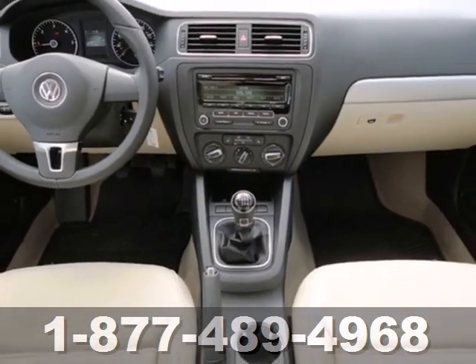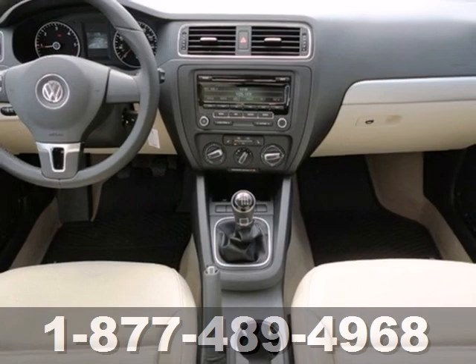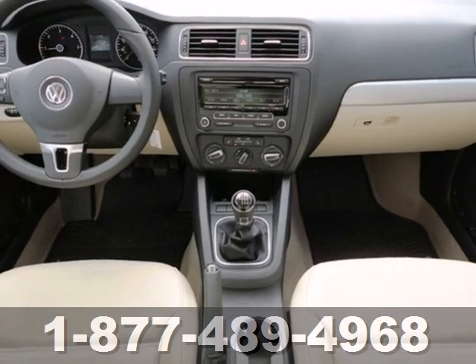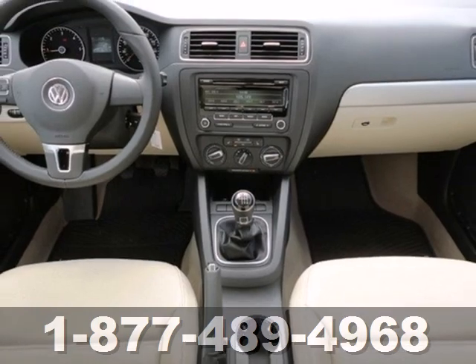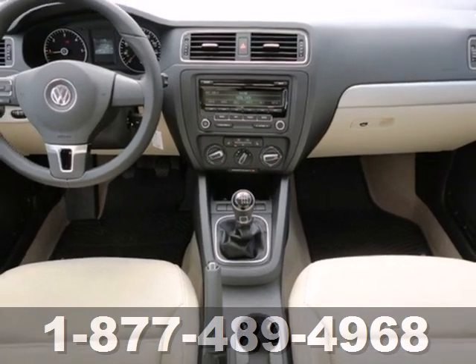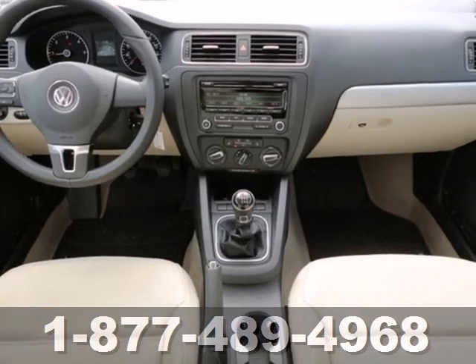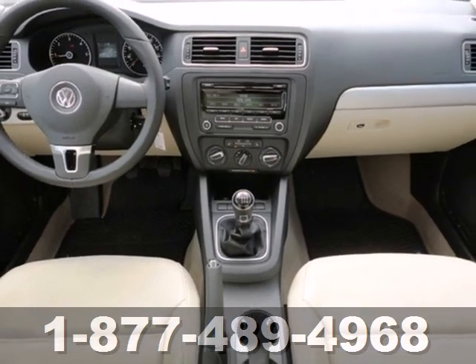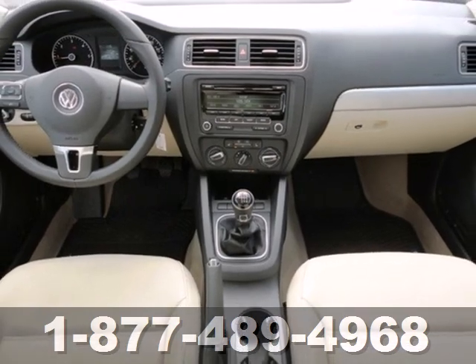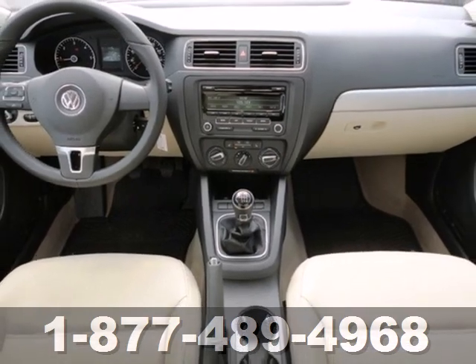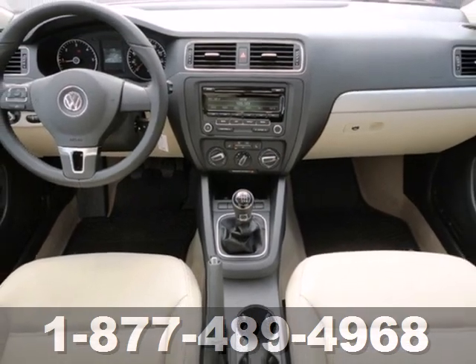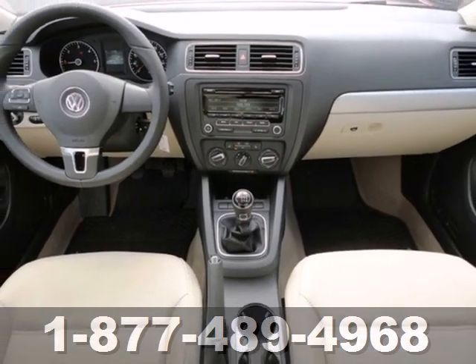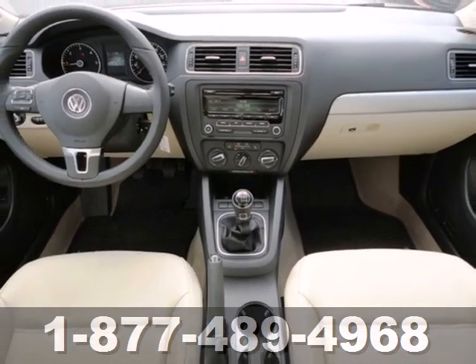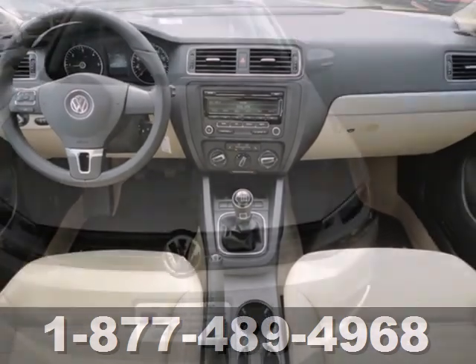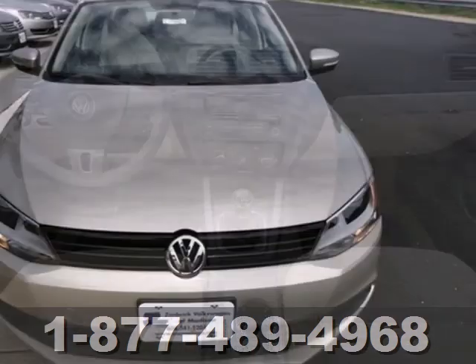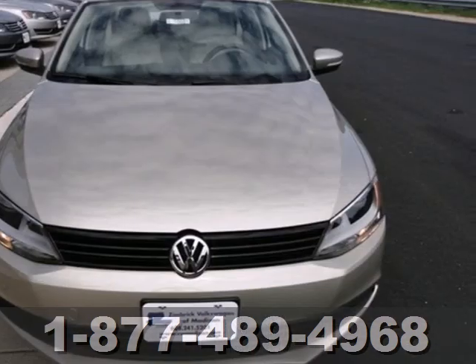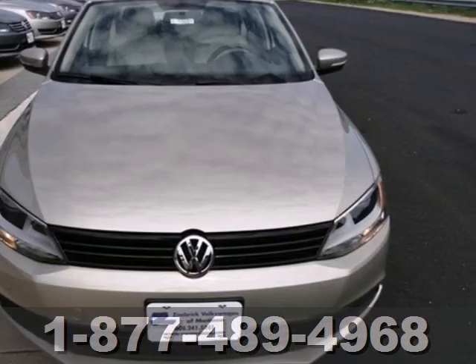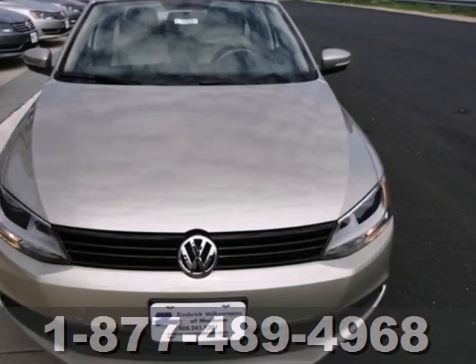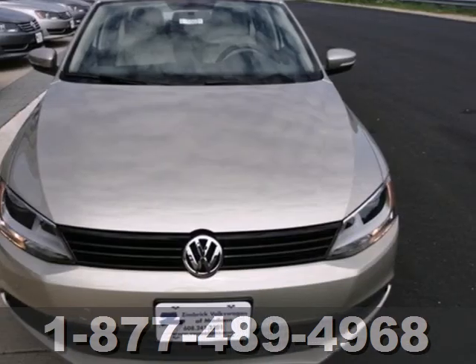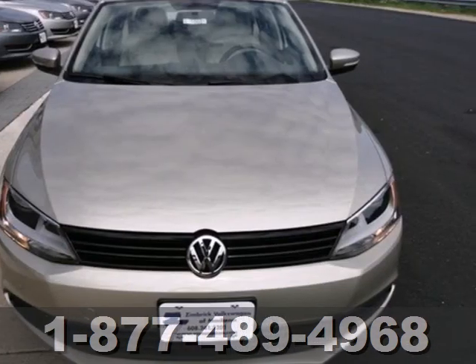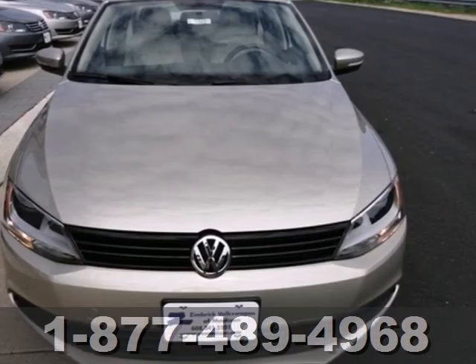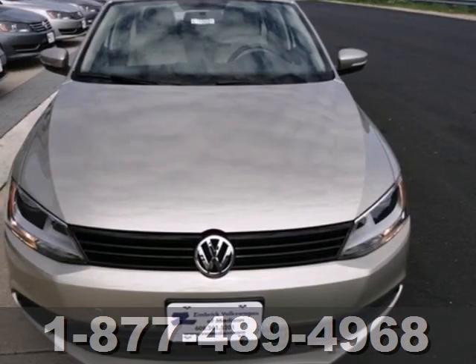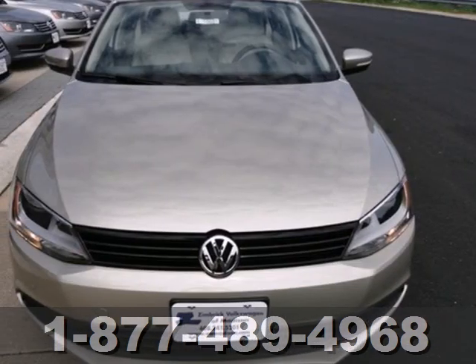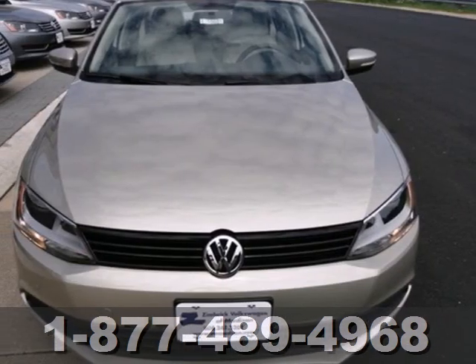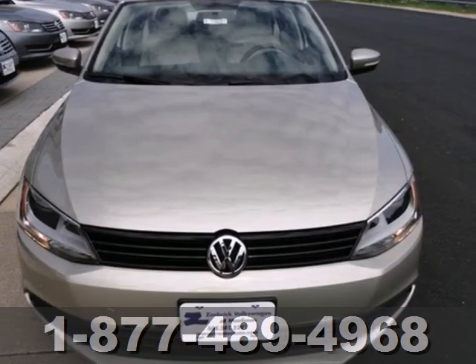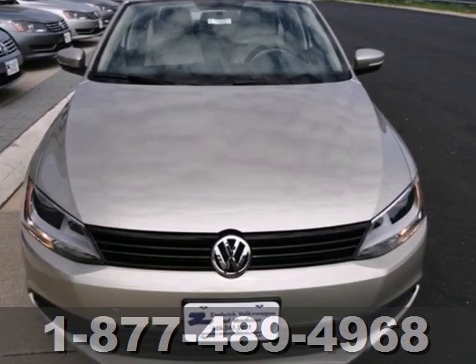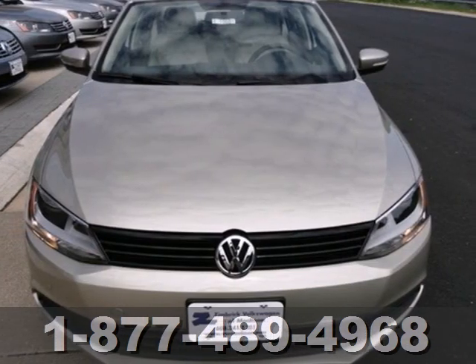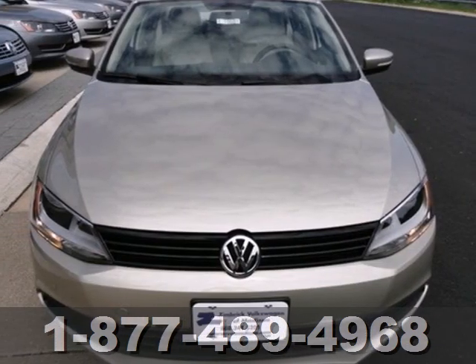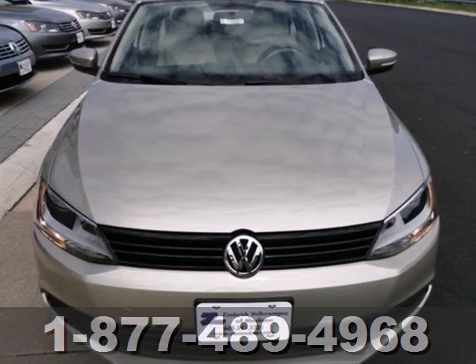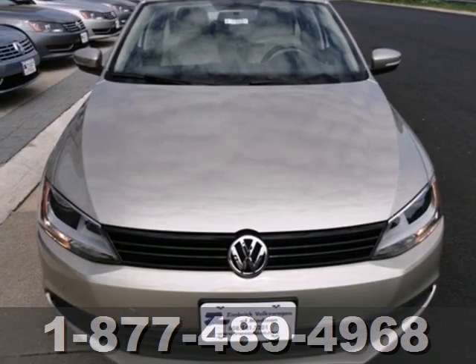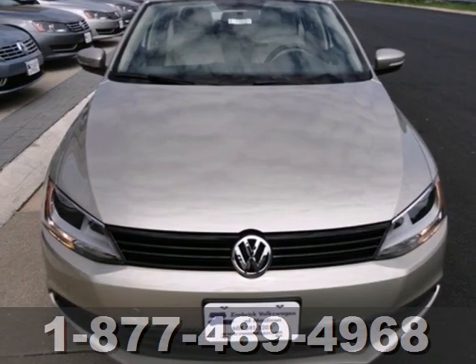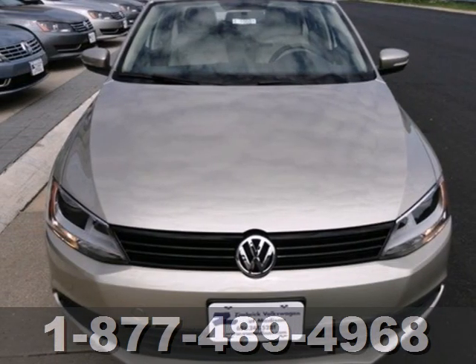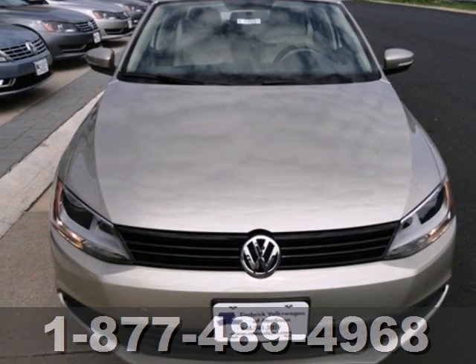Don't let this sedan get out of sight. It's meant to be seen. Stop in today for a test drive.